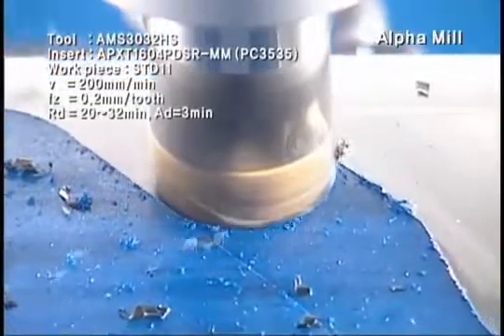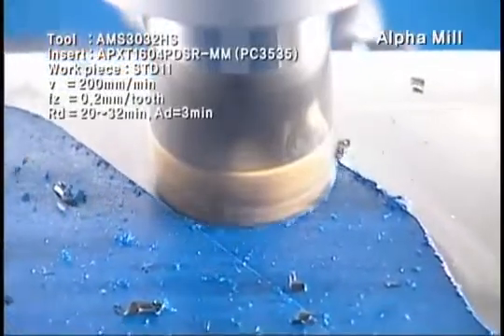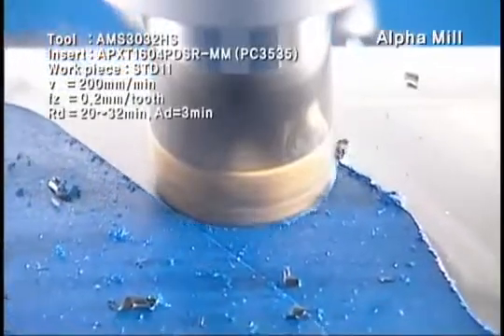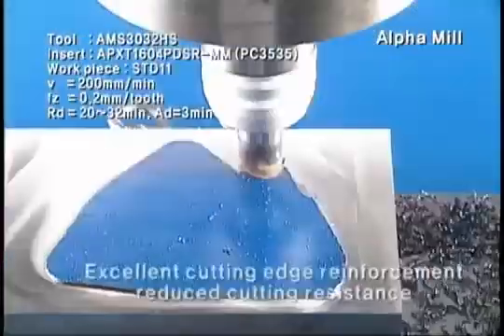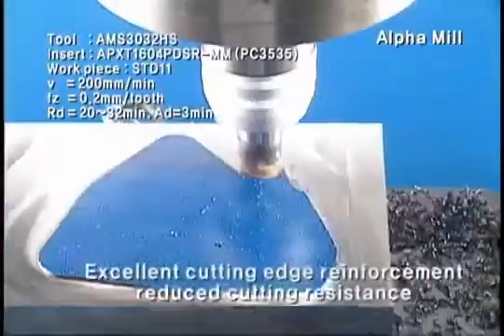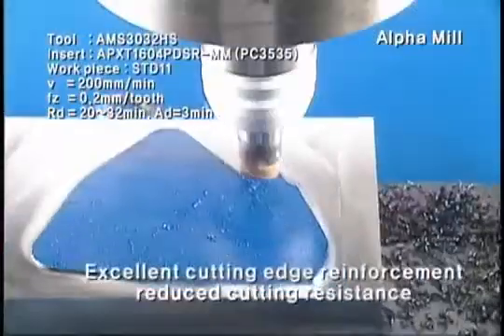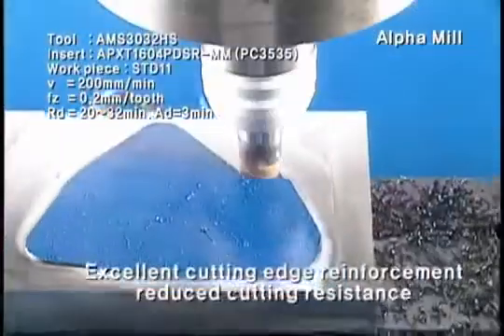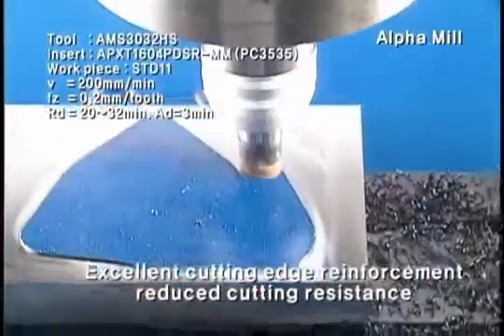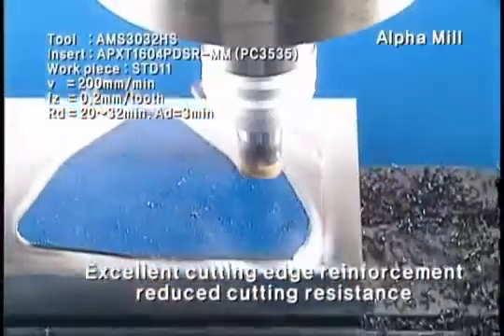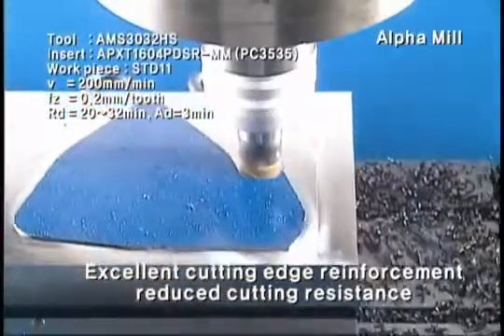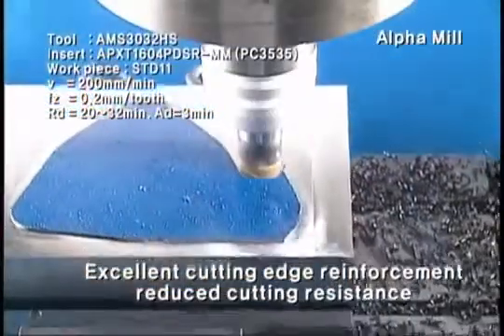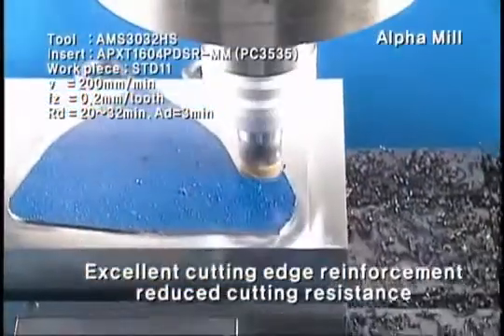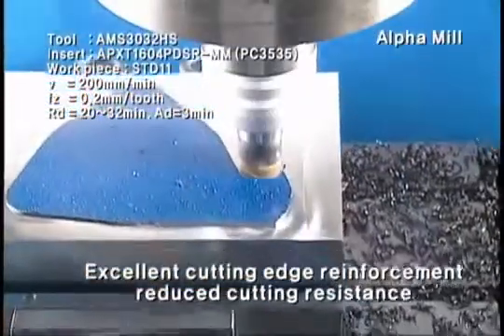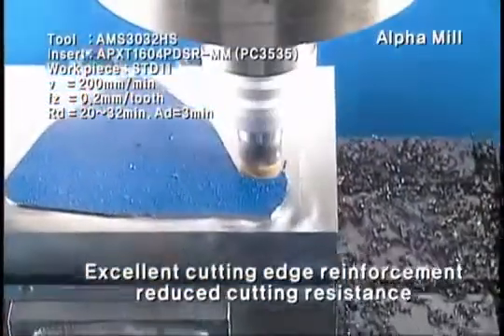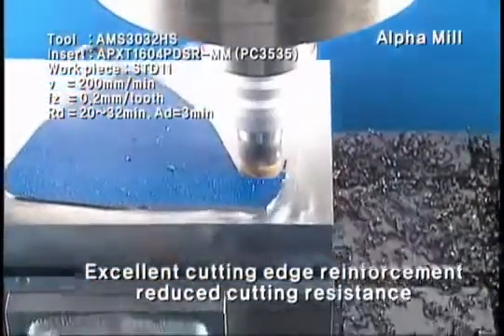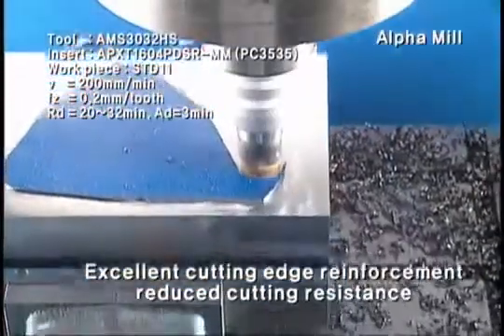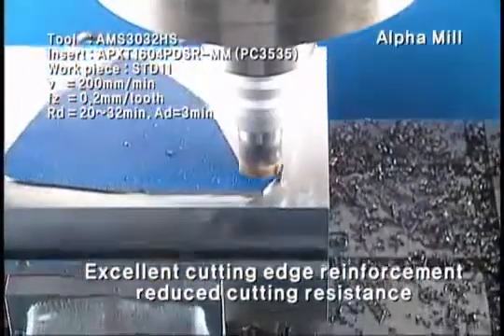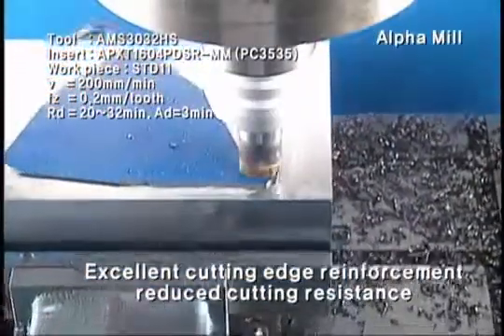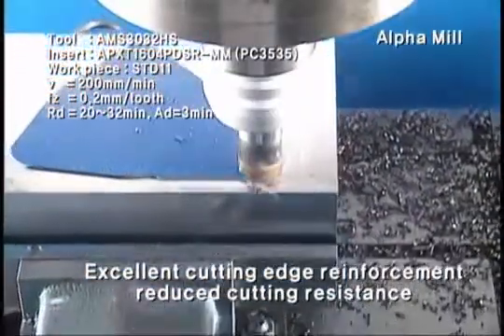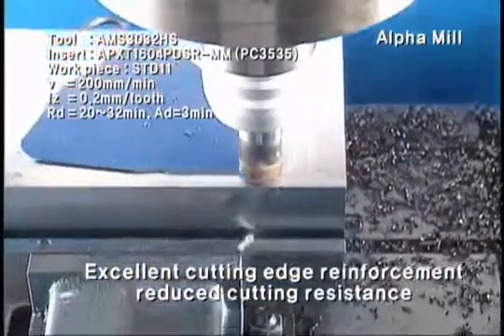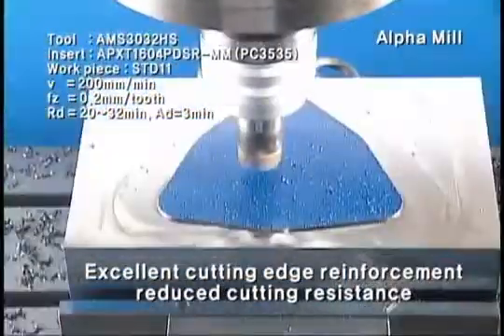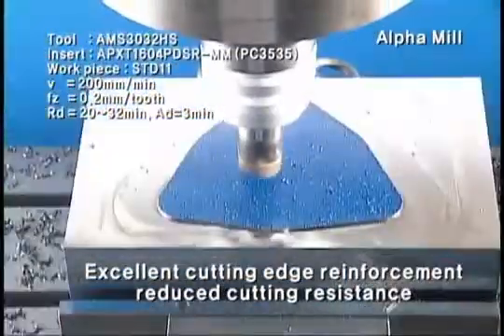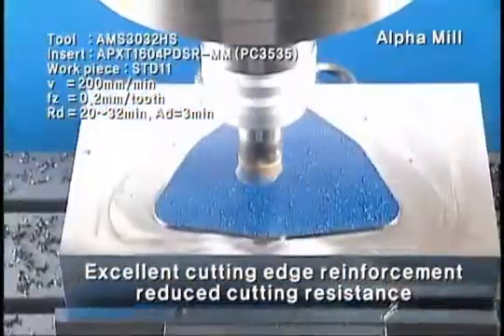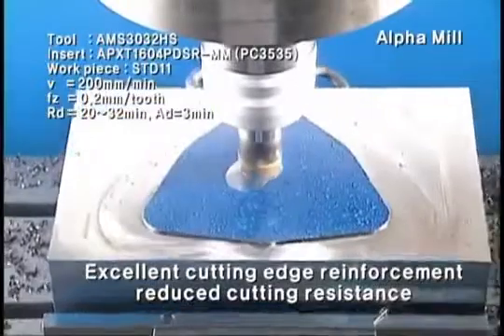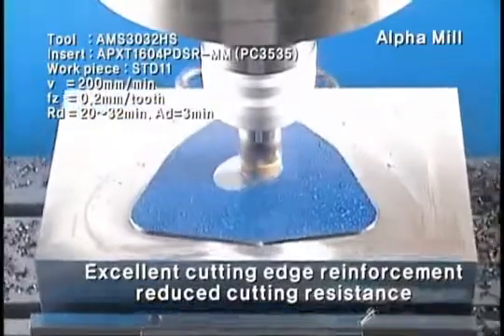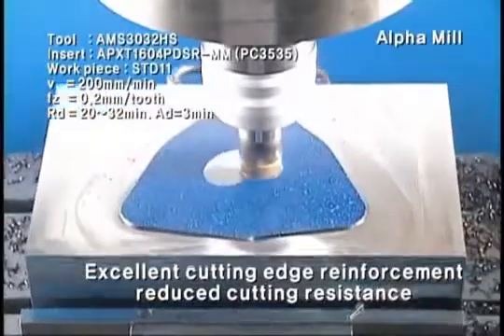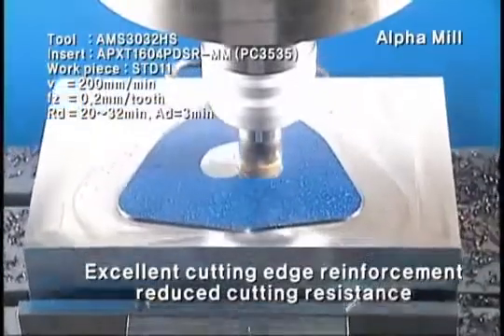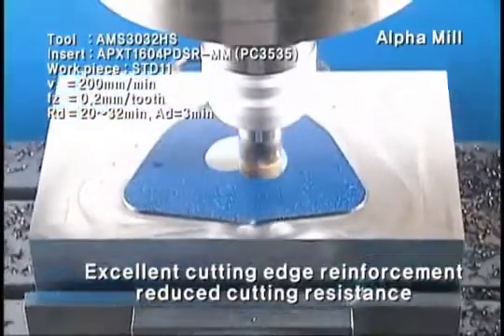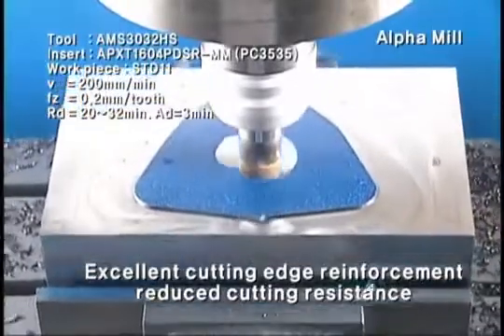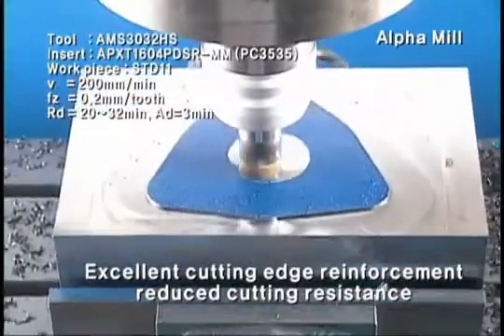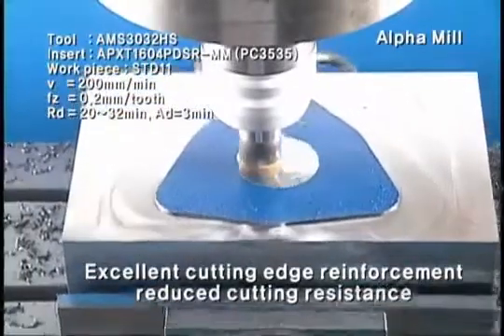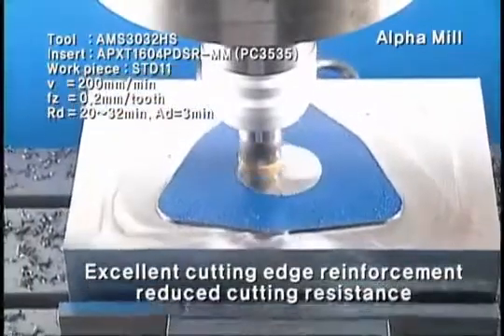The alpha curve applied to the insert makes cutting edge reinforcement excellent and reduces the cutting resistance.